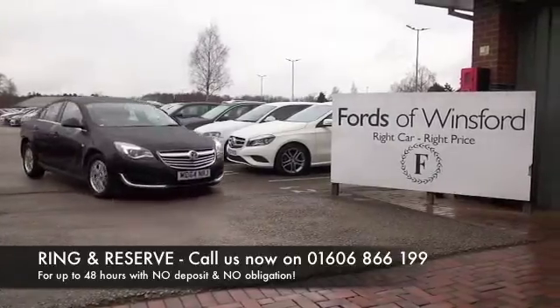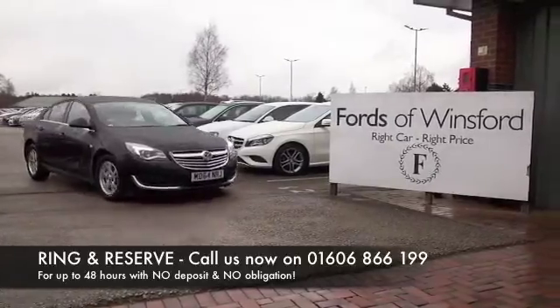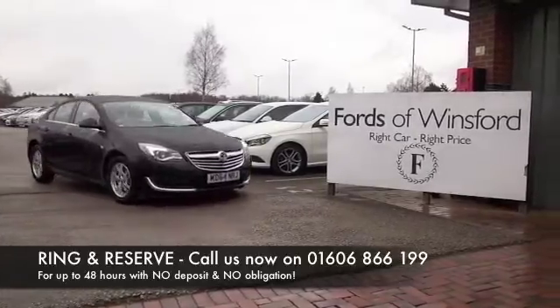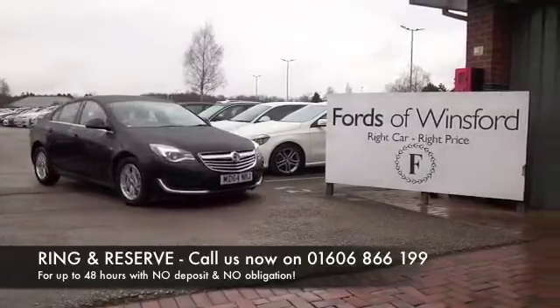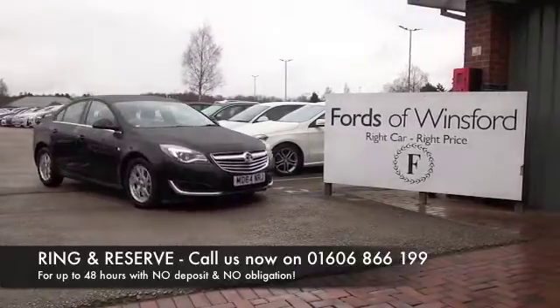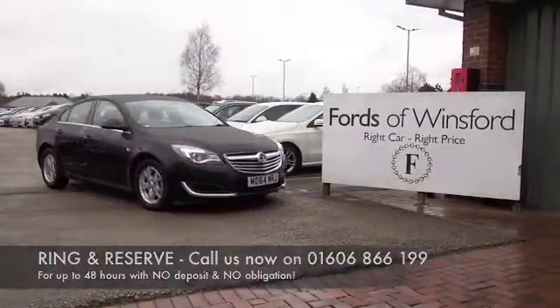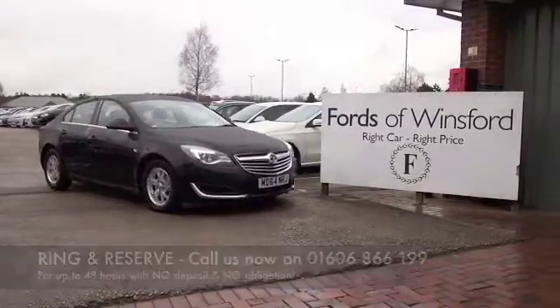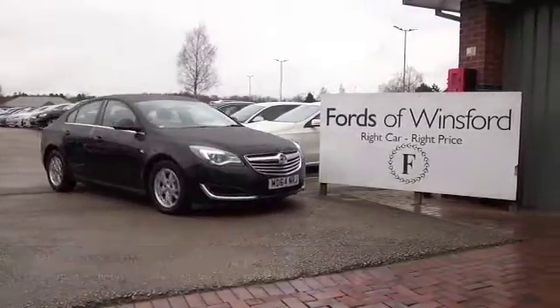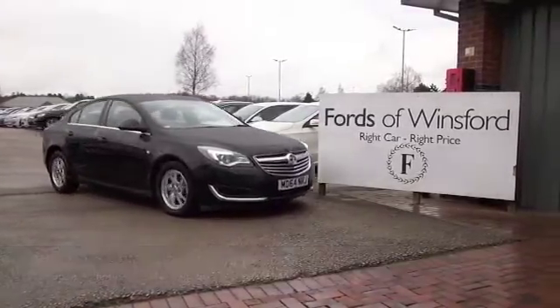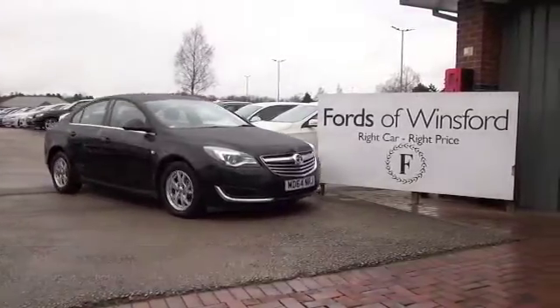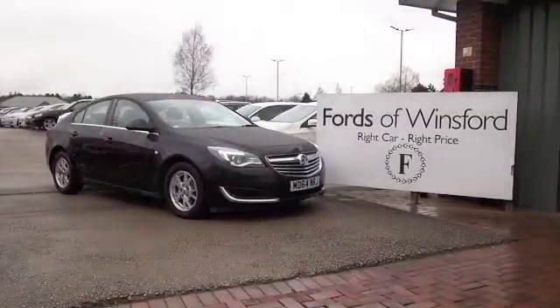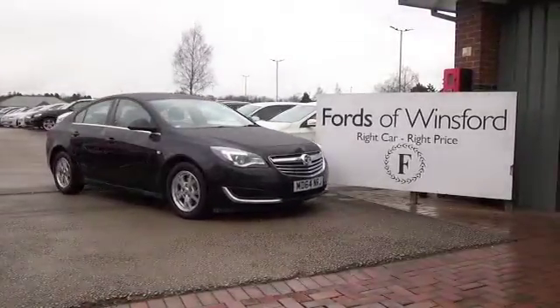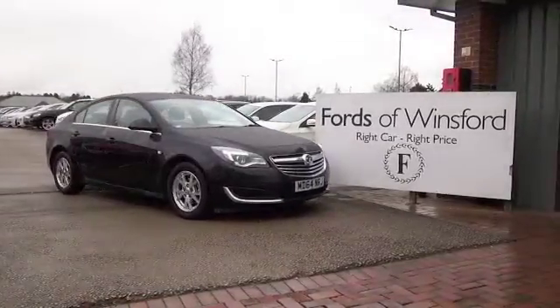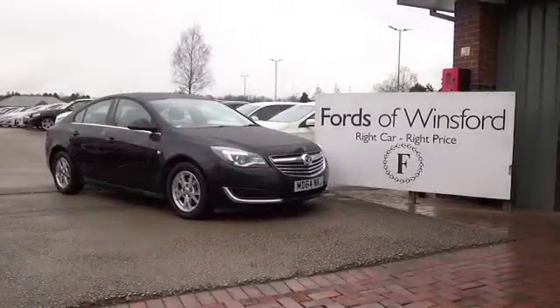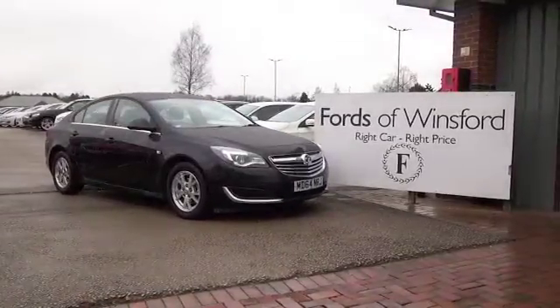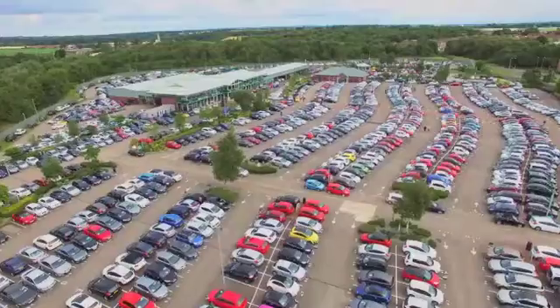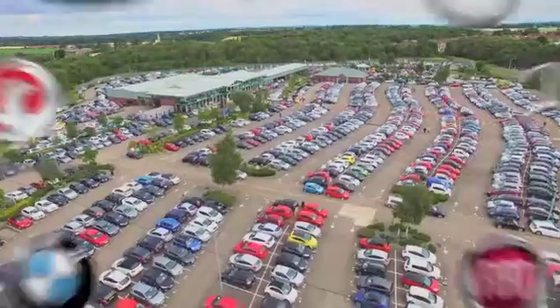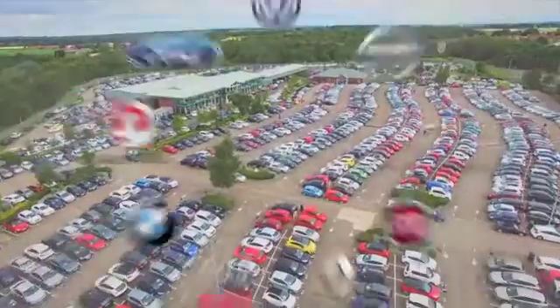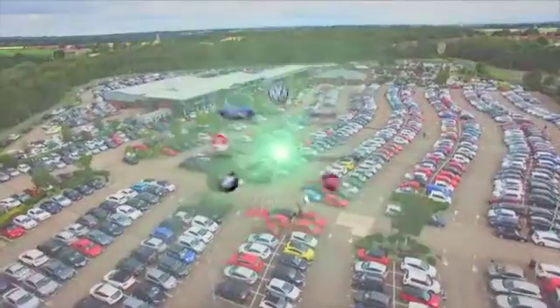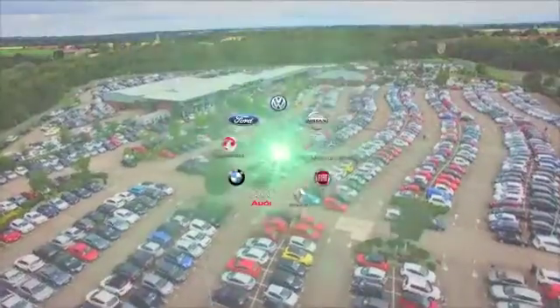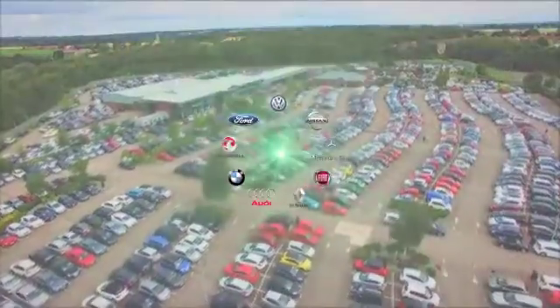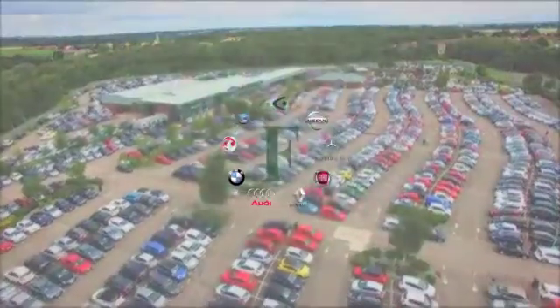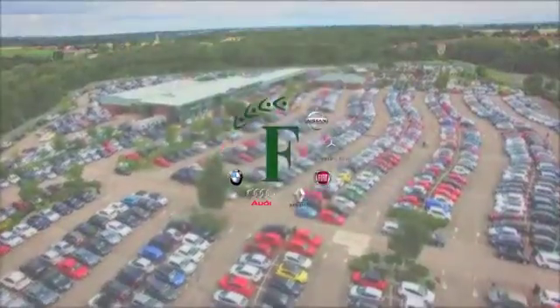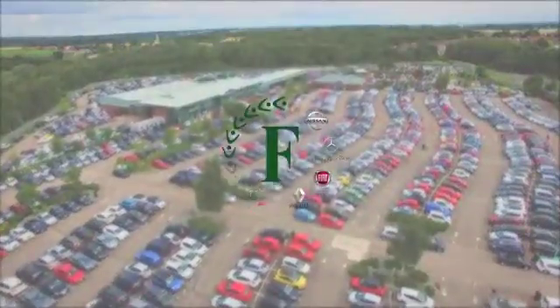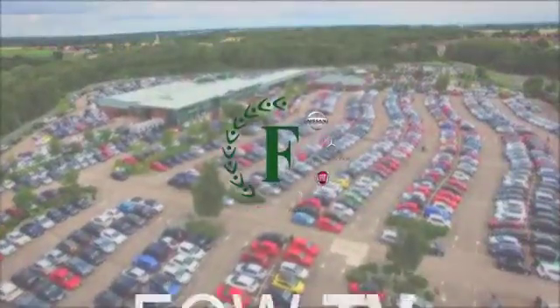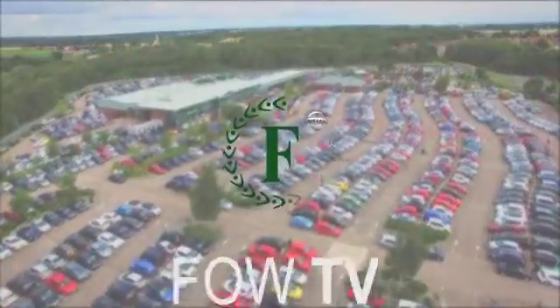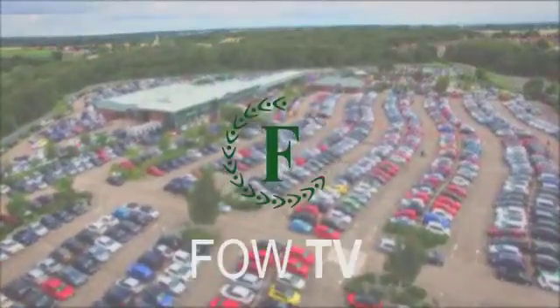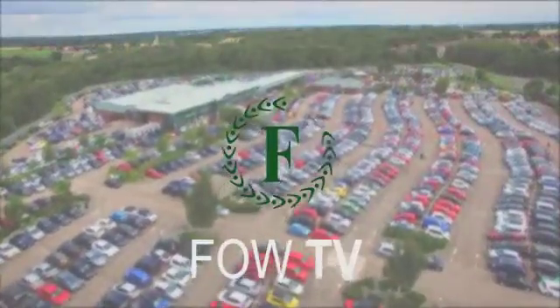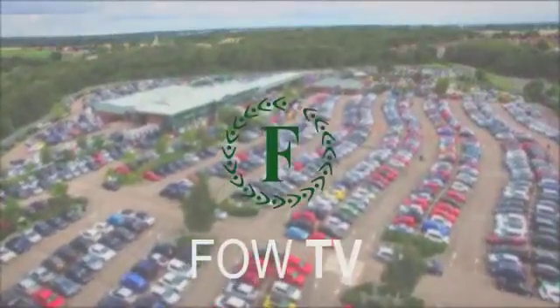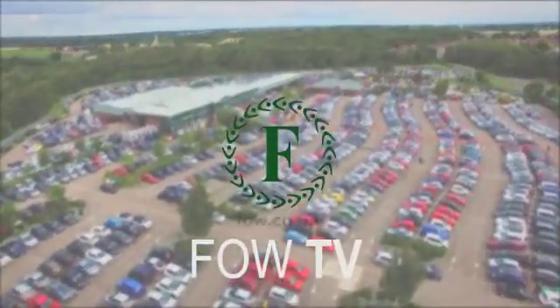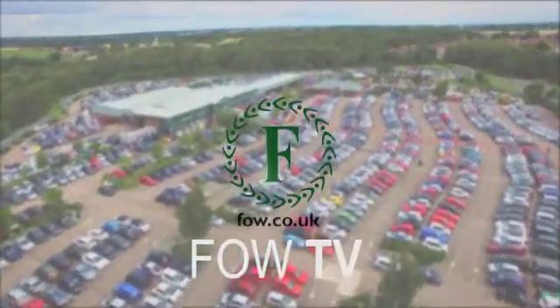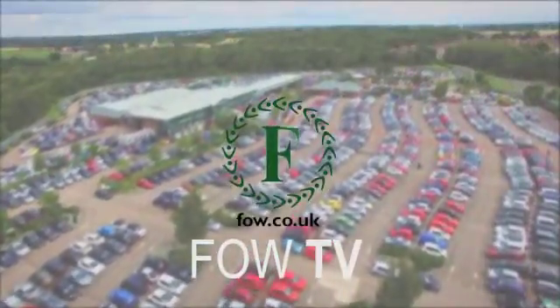If you fancy a test drive, why not ring and reserve? Bring your licence with you, then you can have a test drive and see what you think.